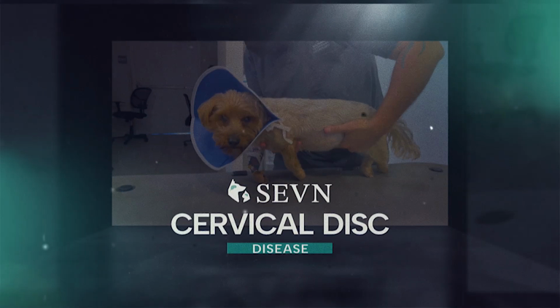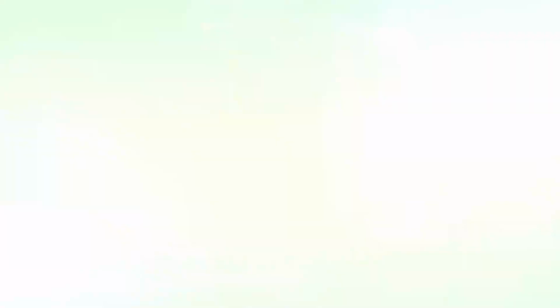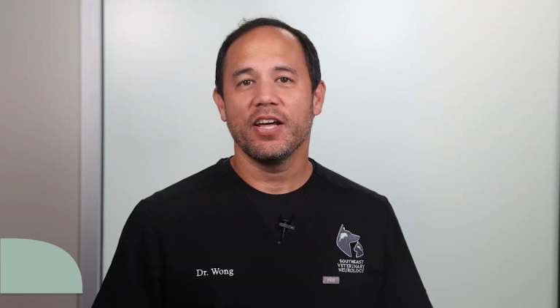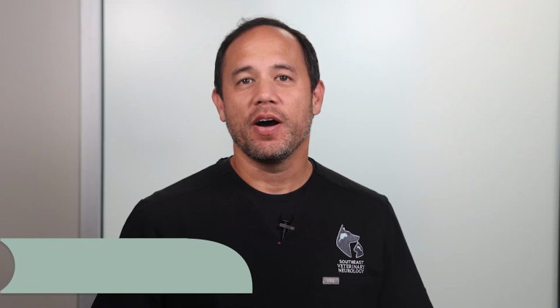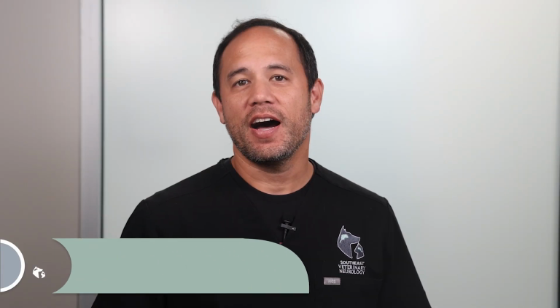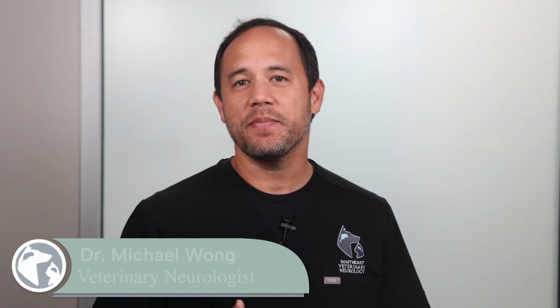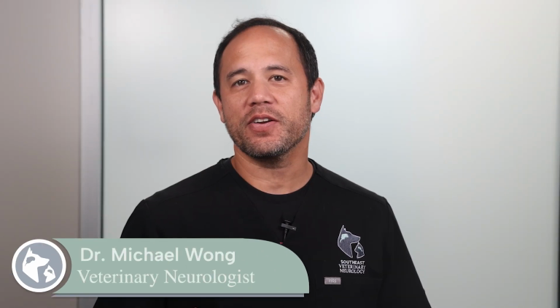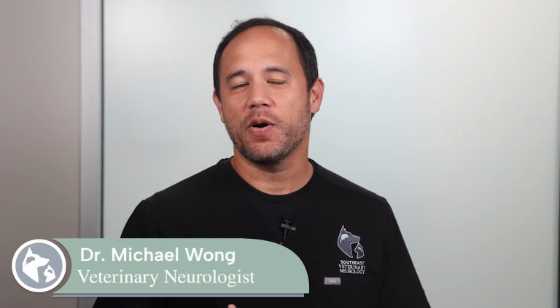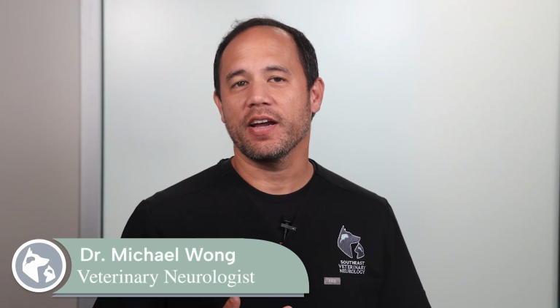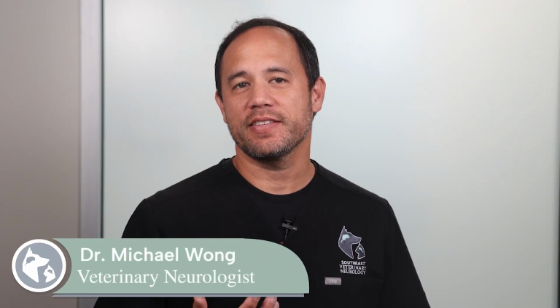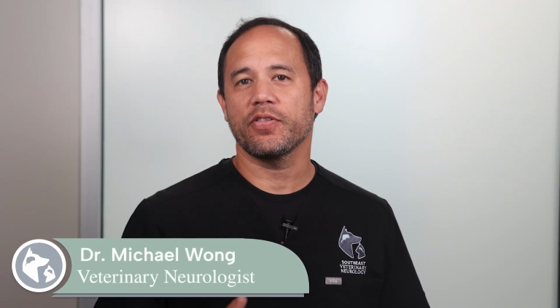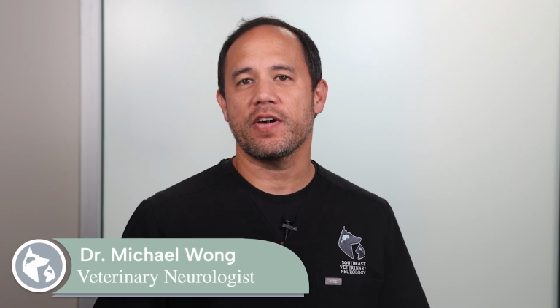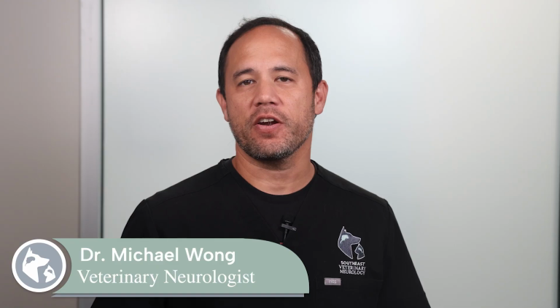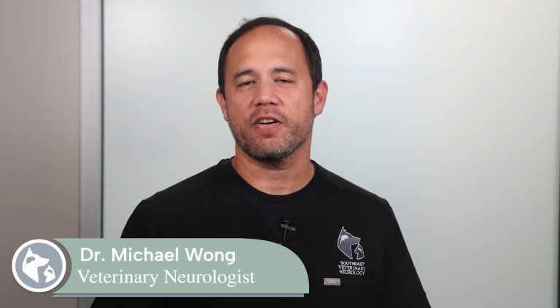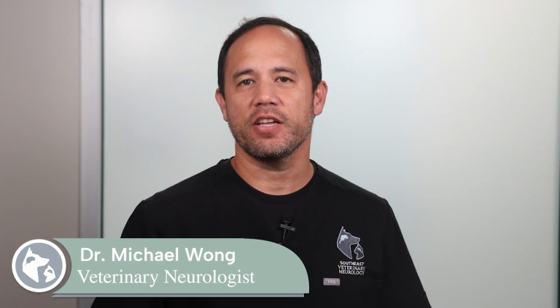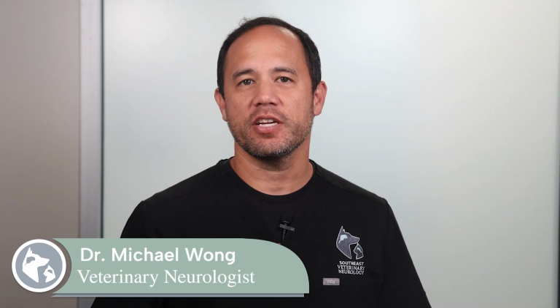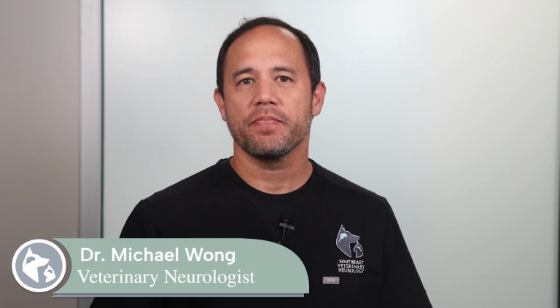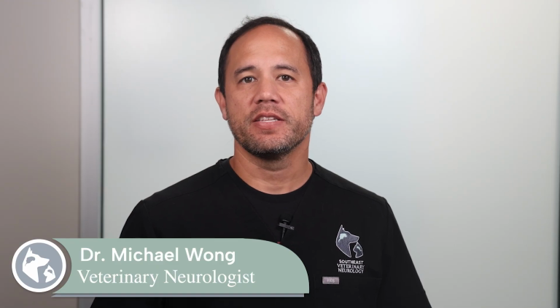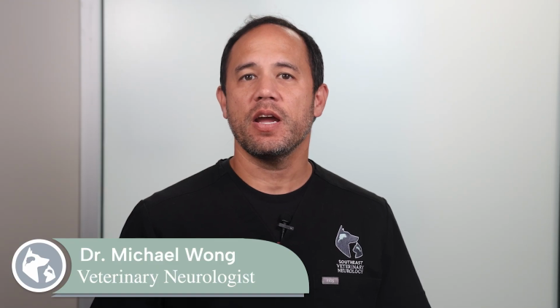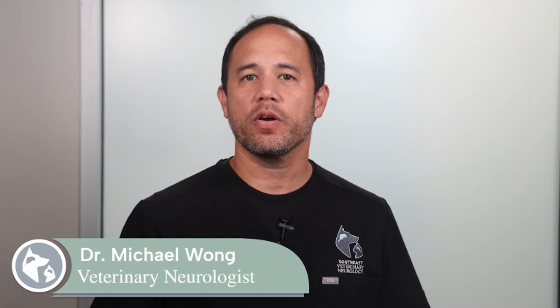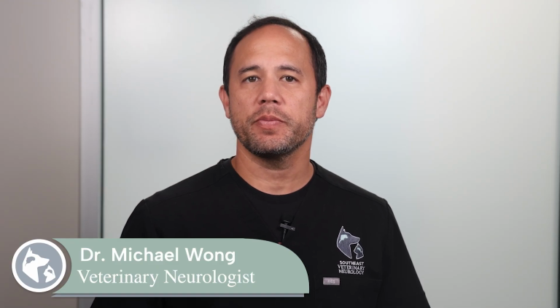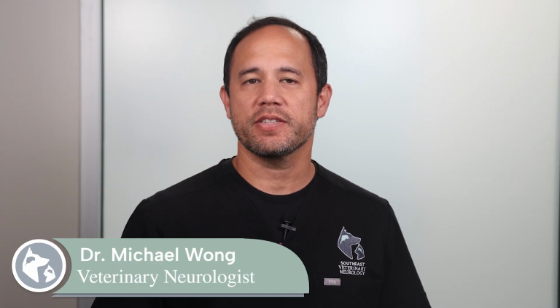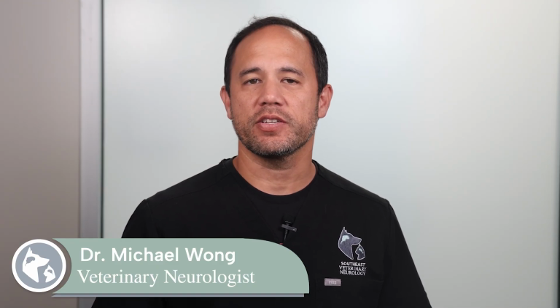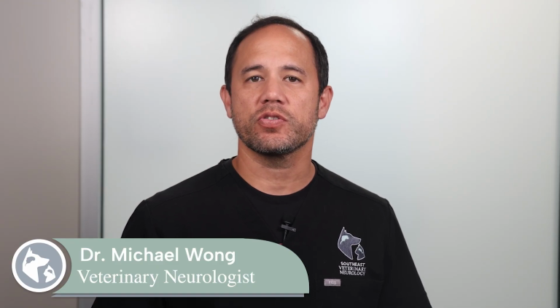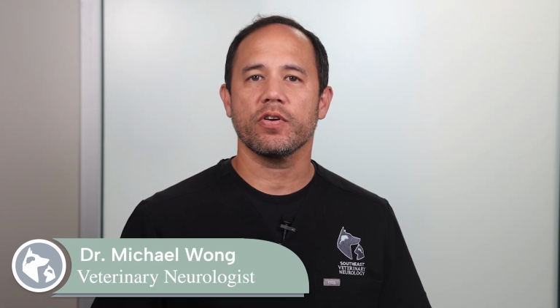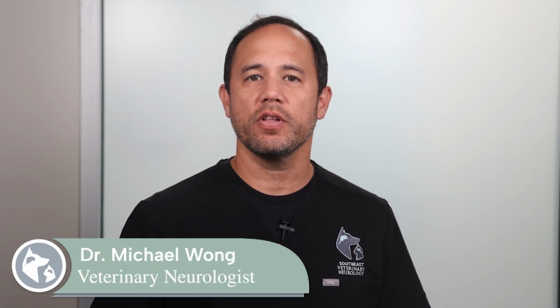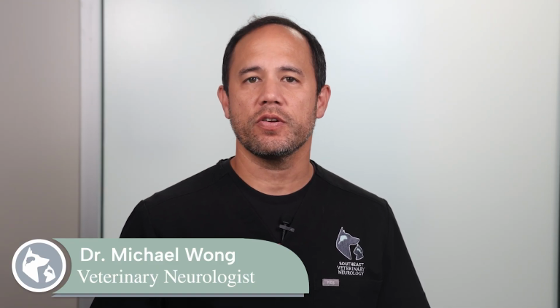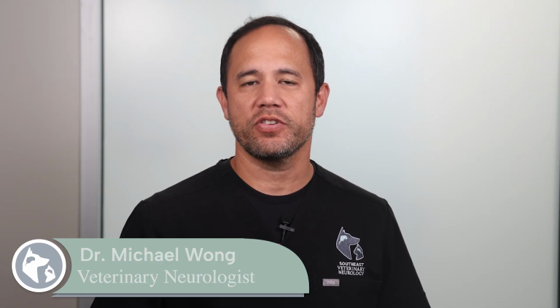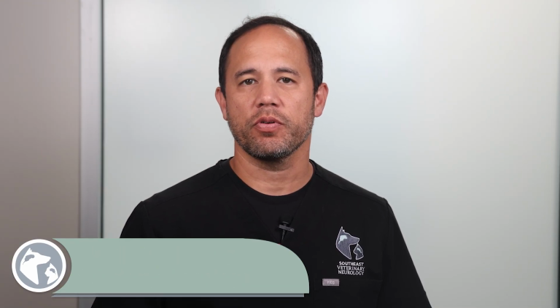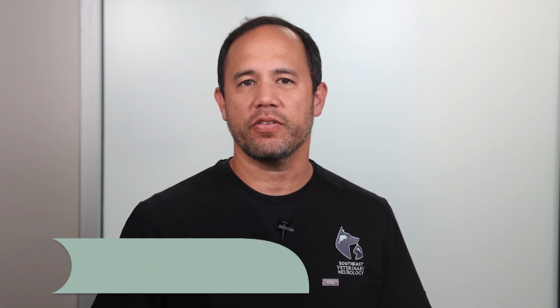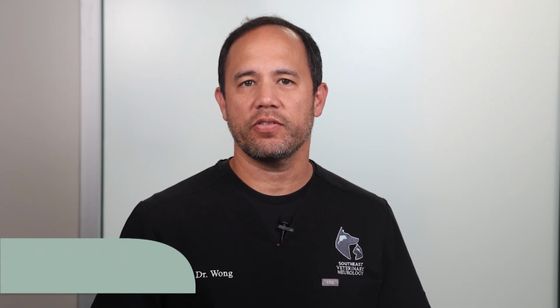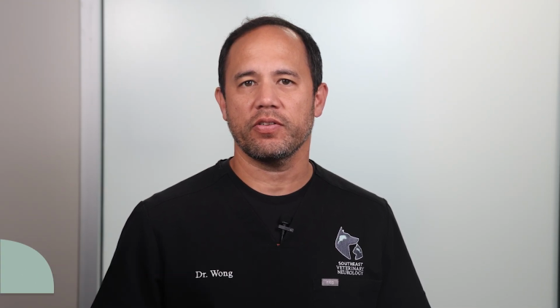Hello, I'm Dr. Wang at Southeast Veterinary Neurology, and today we're going to be discussing cervical intervertebral disc disease.